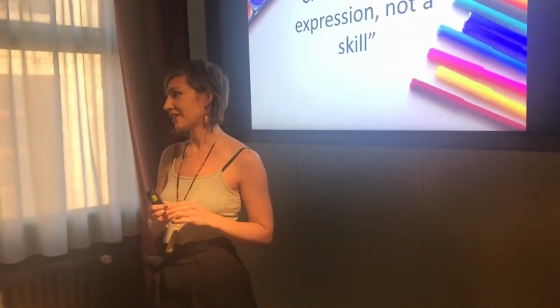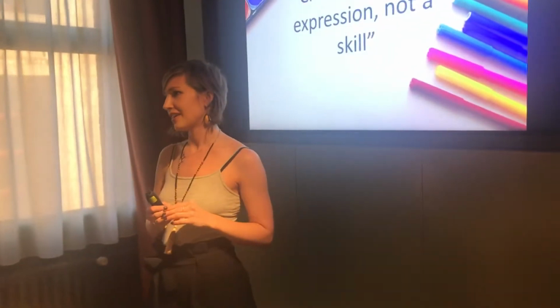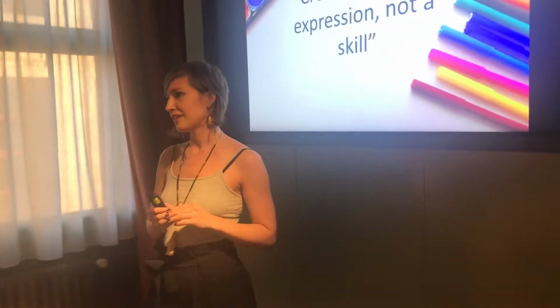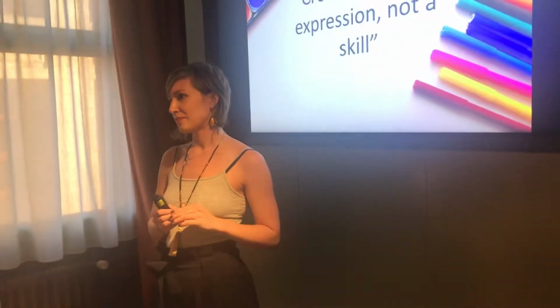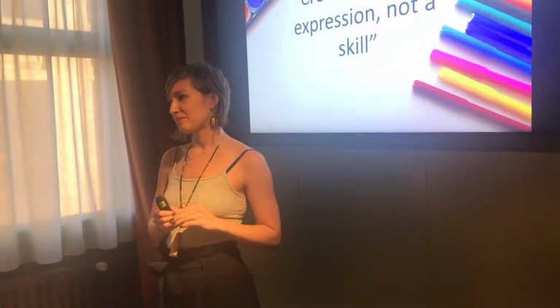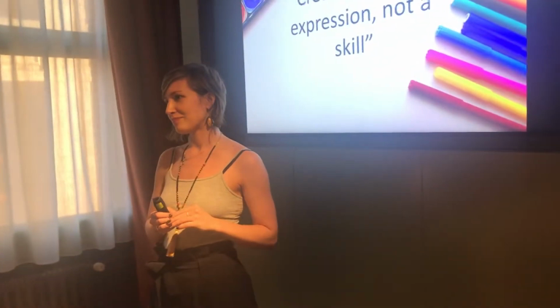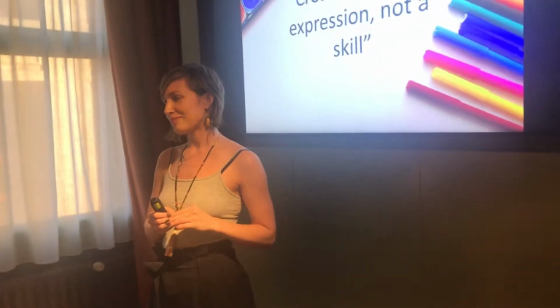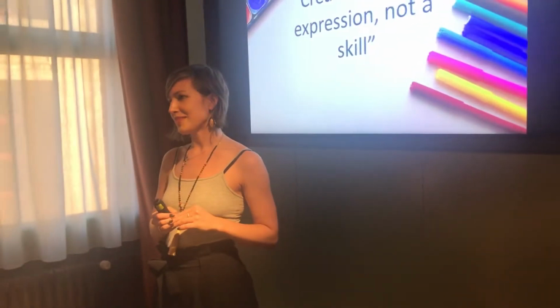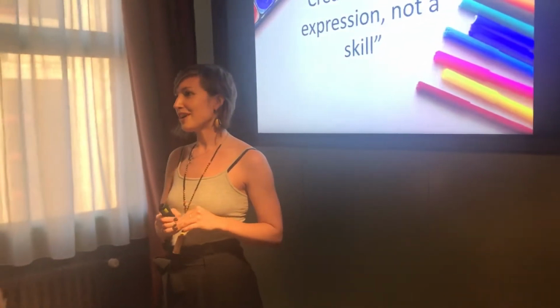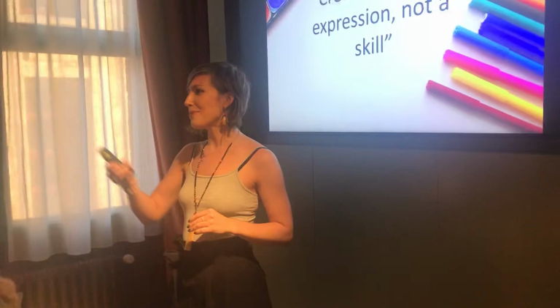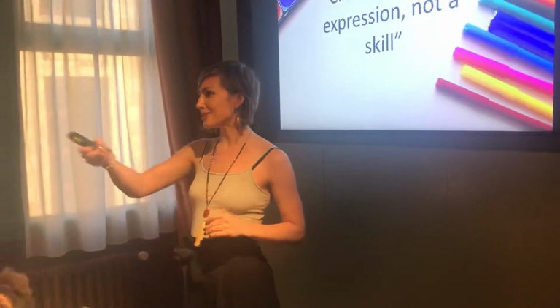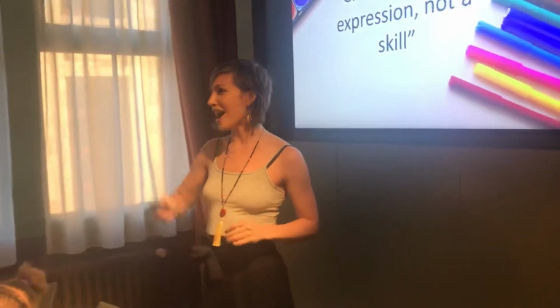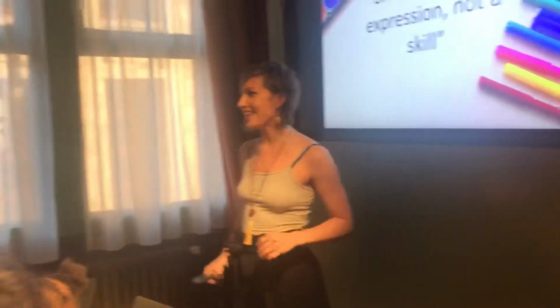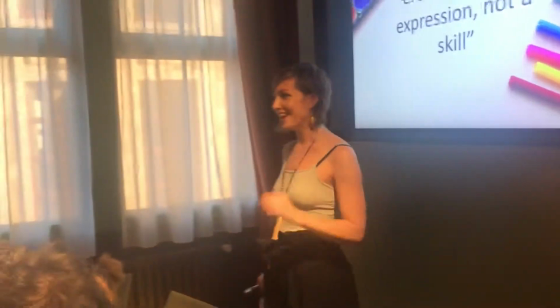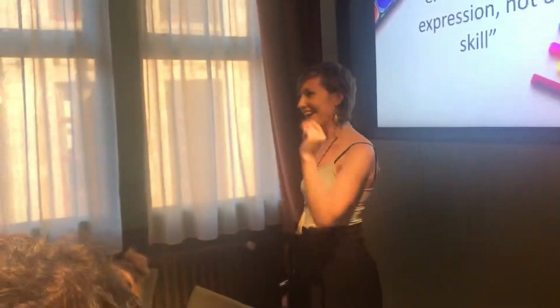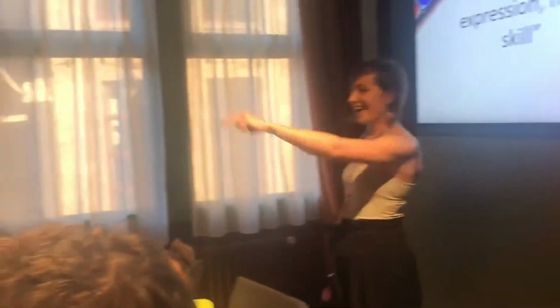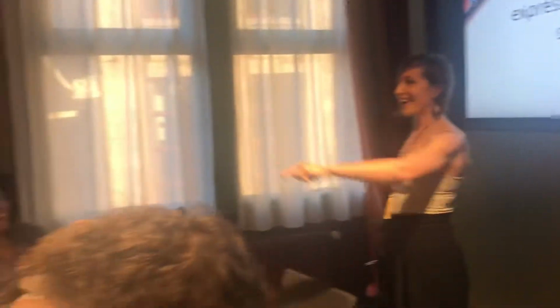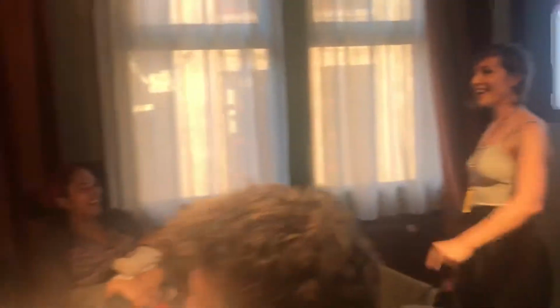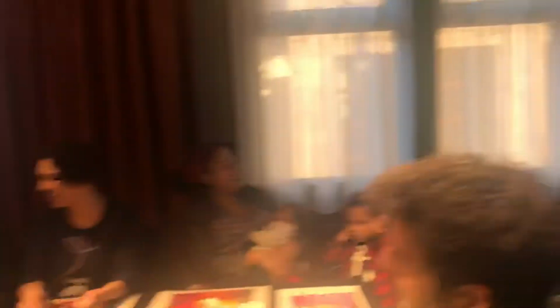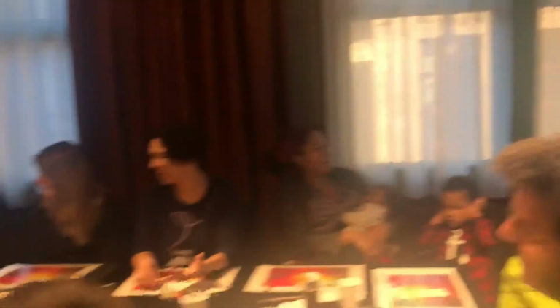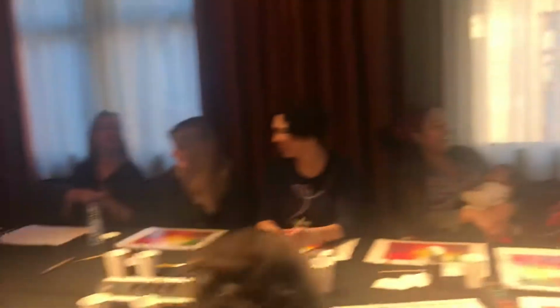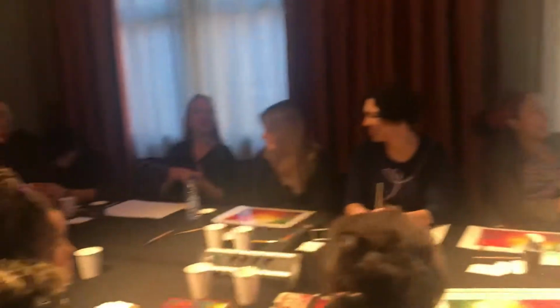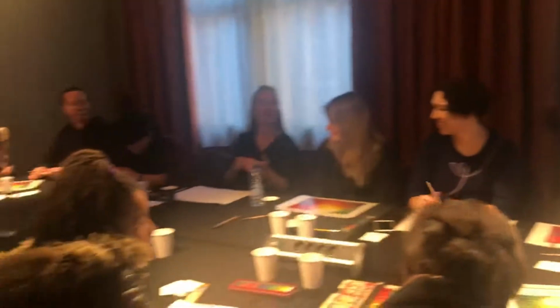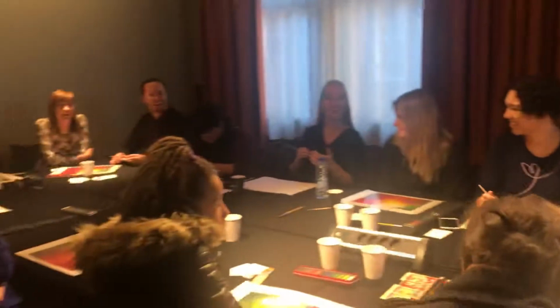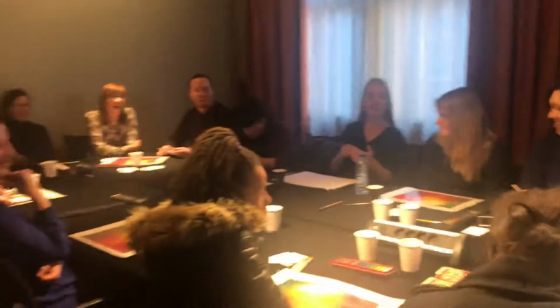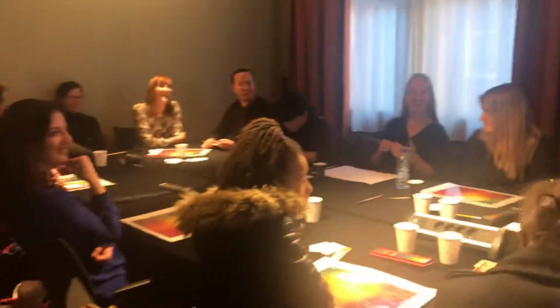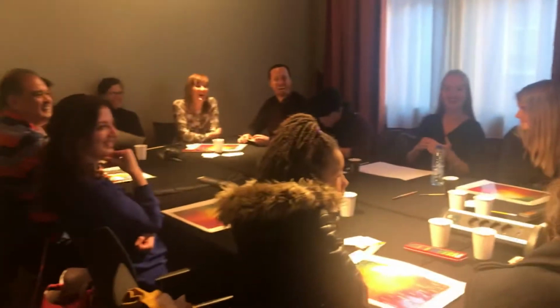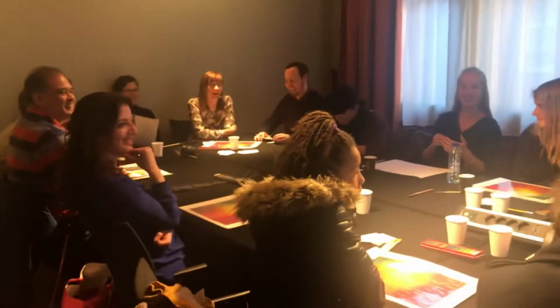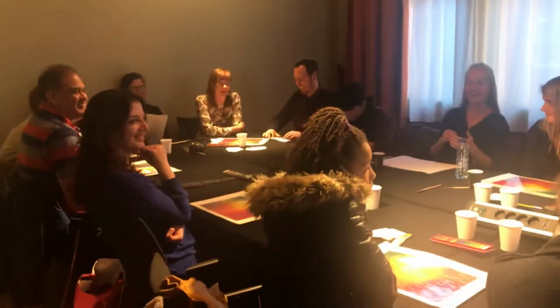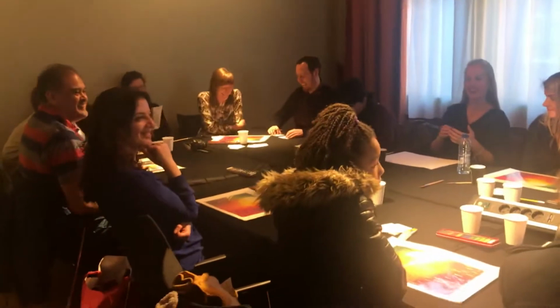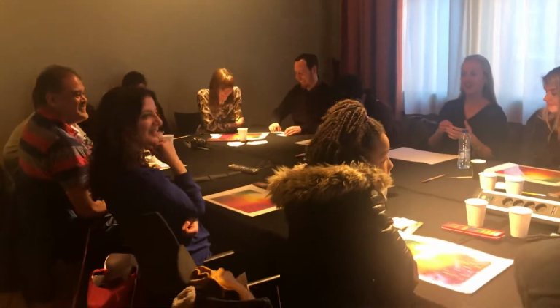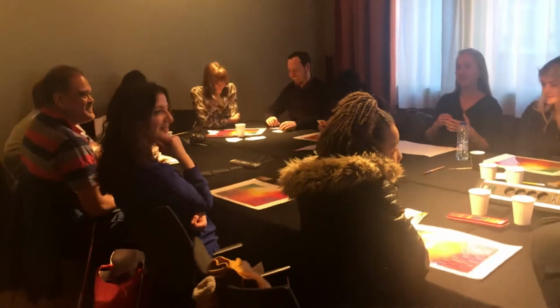They wrote them wrong. I like that attitude — they're wrong. Perfect.